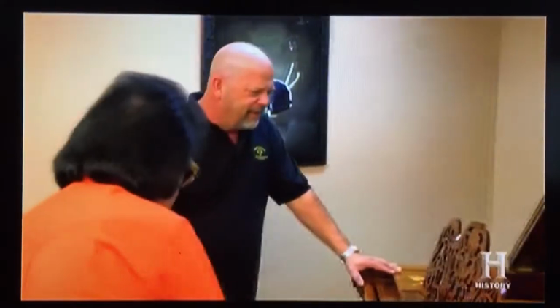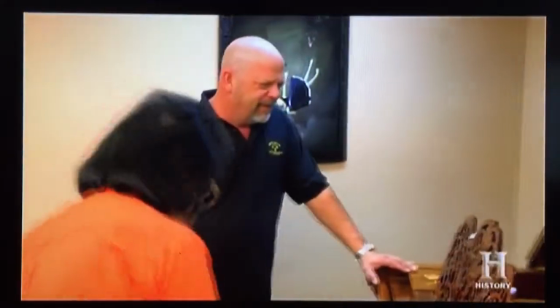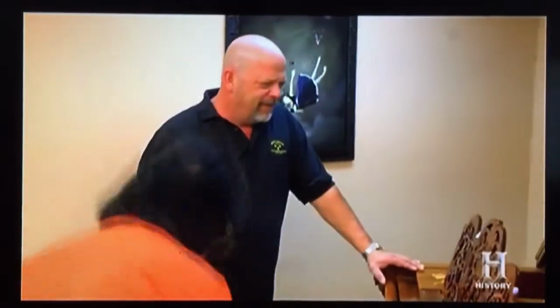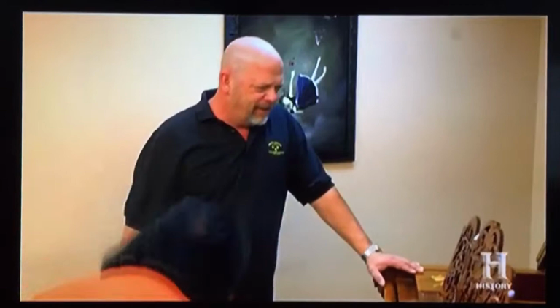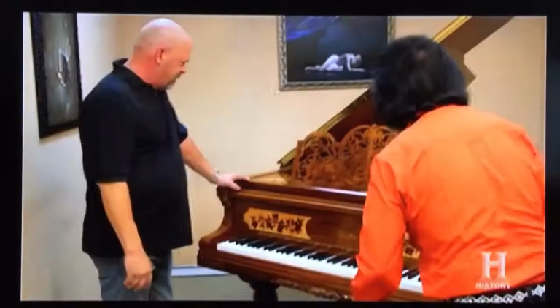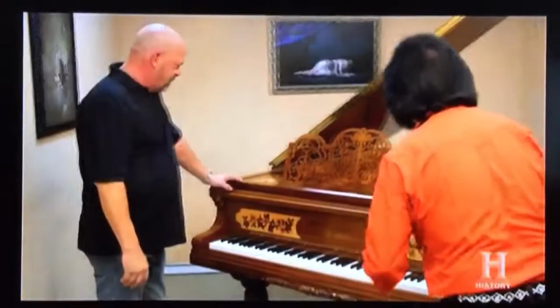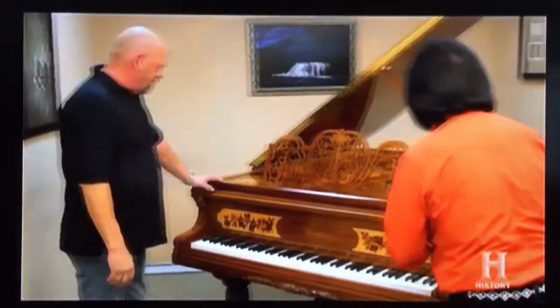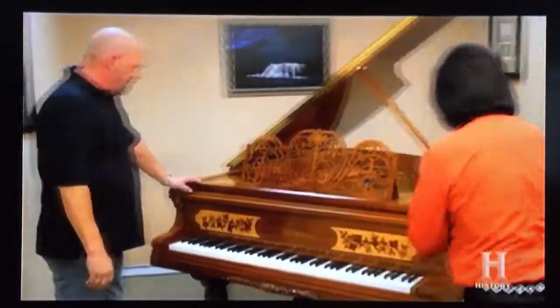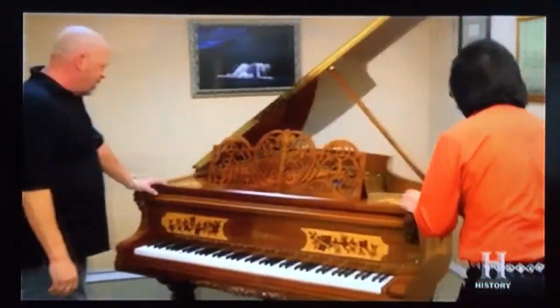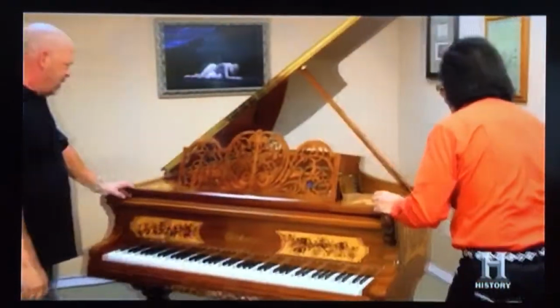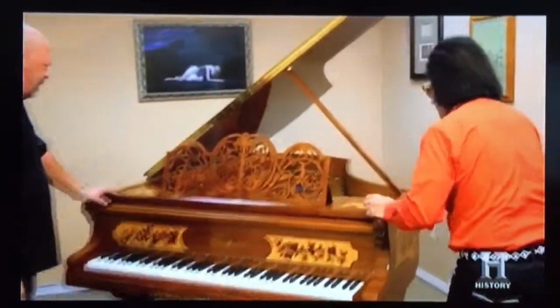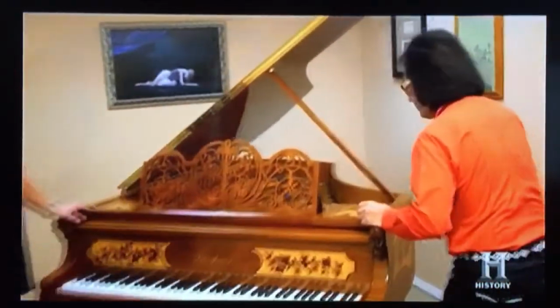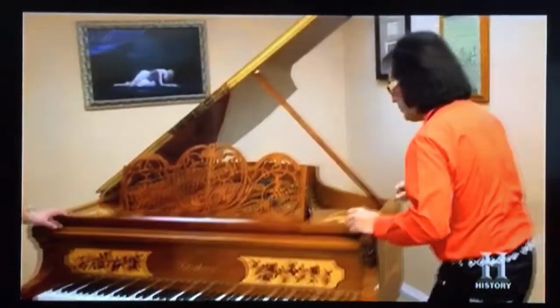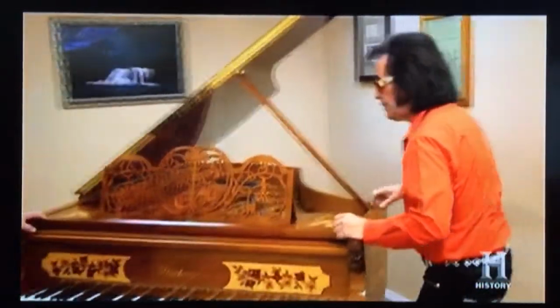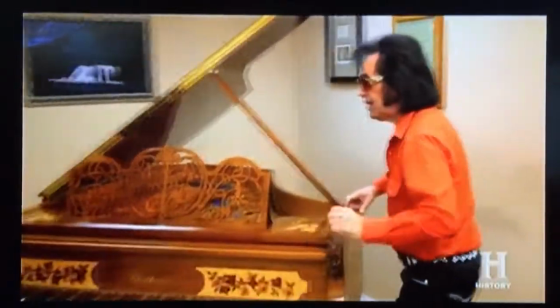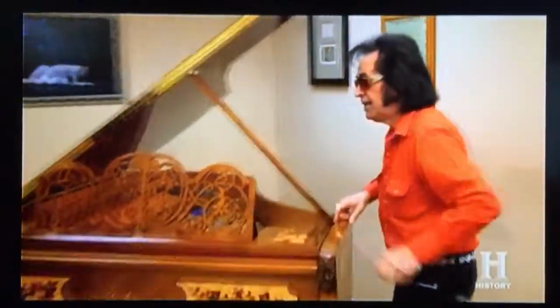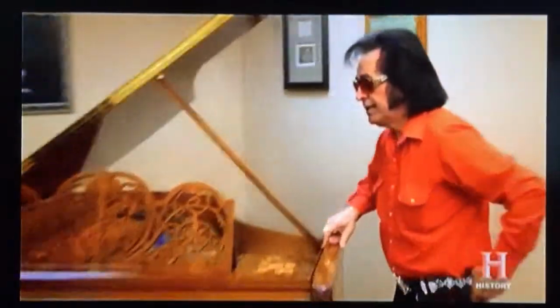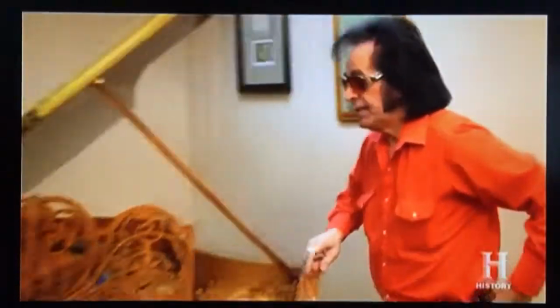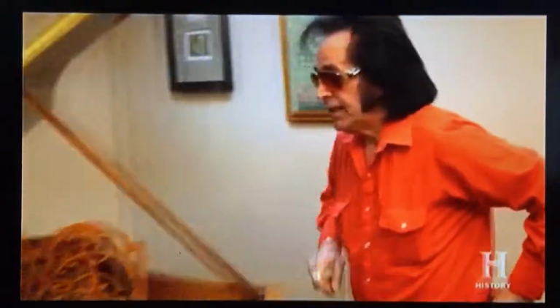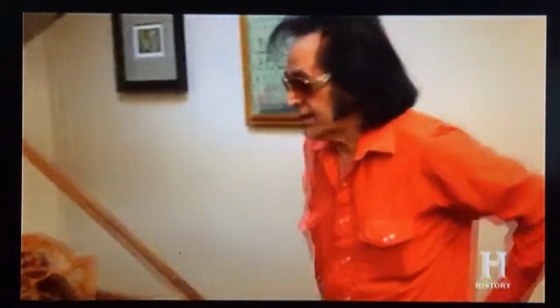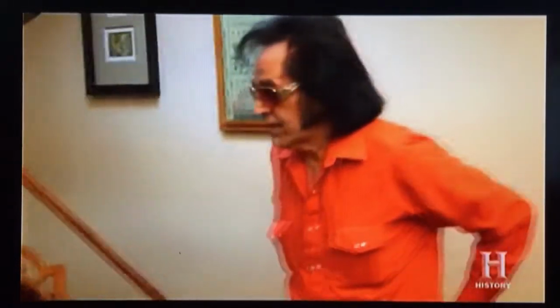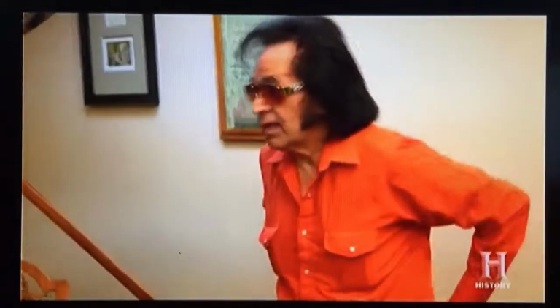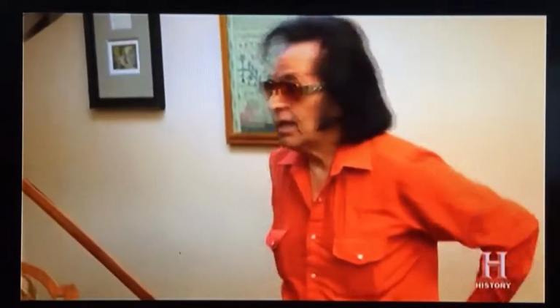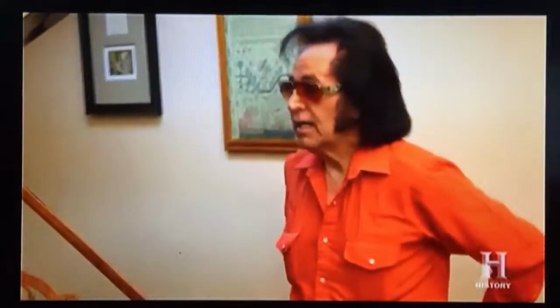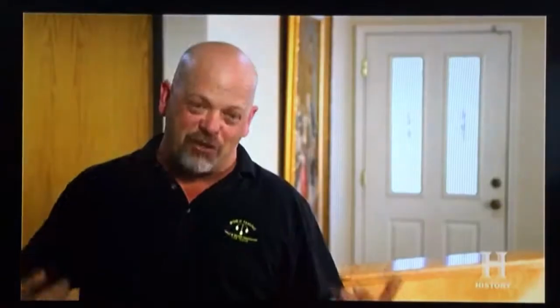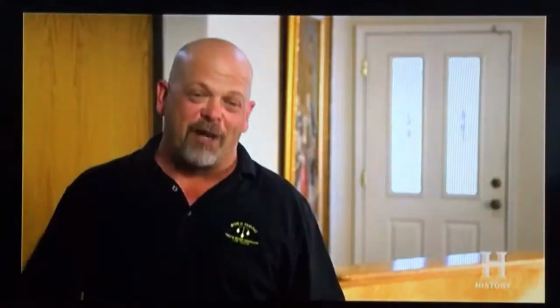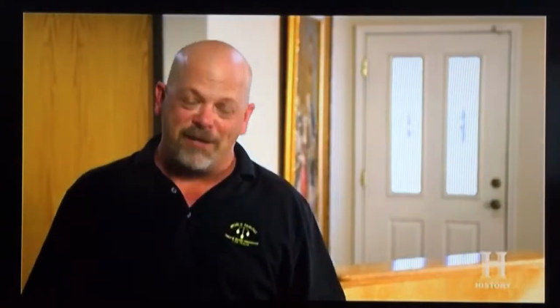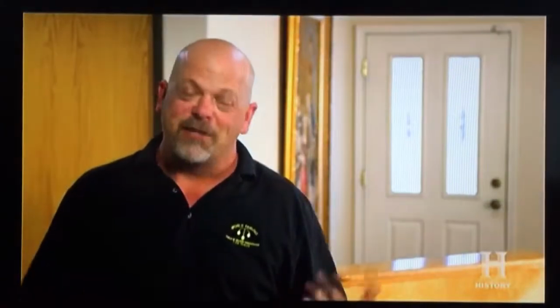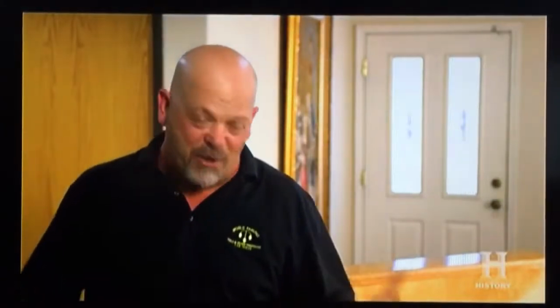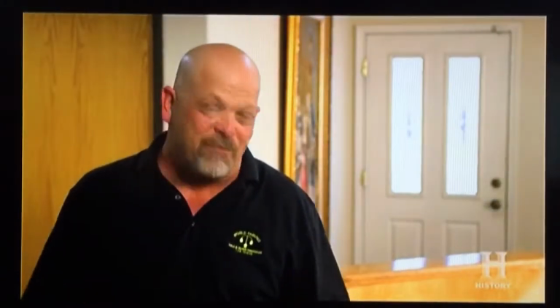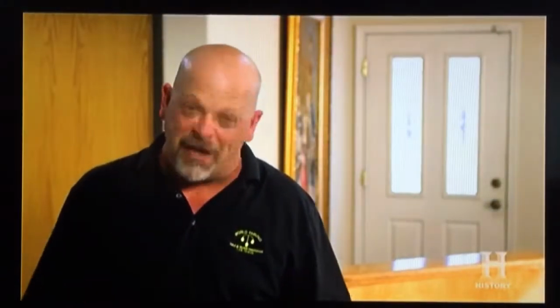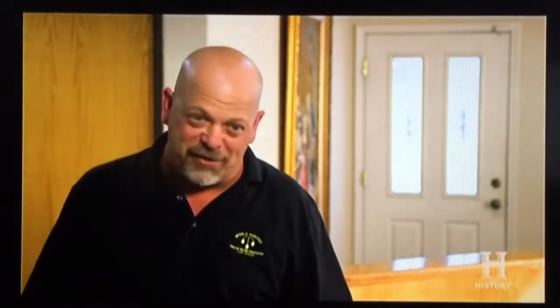Nice to meet you. The gentleman selling it is apparently an Elvis impersonator, which shouldn't shock me, because we are in Vegas.